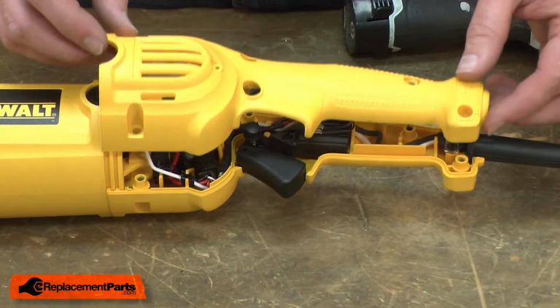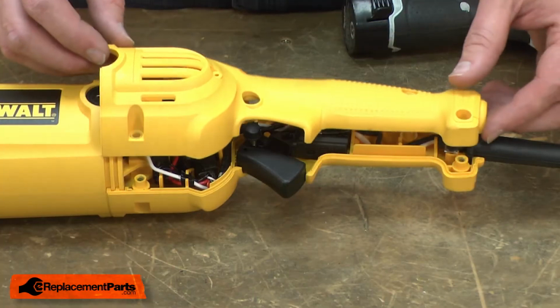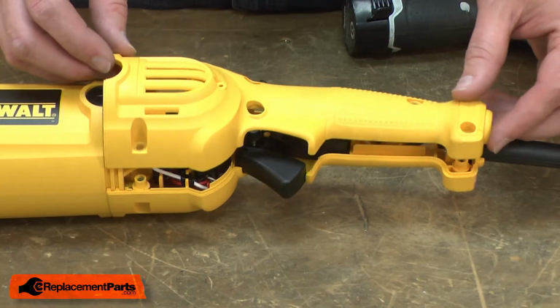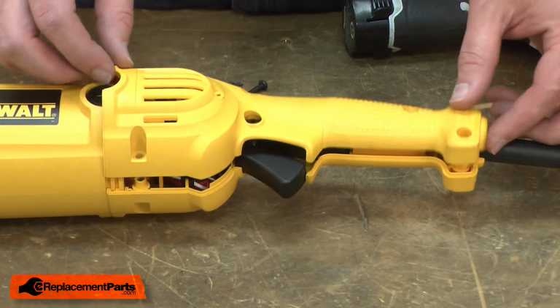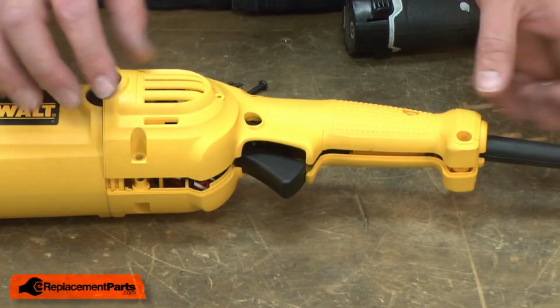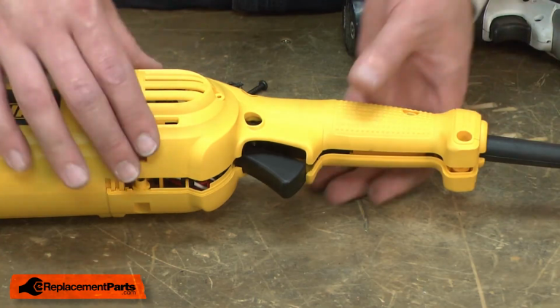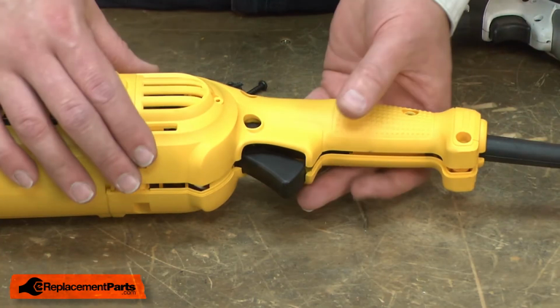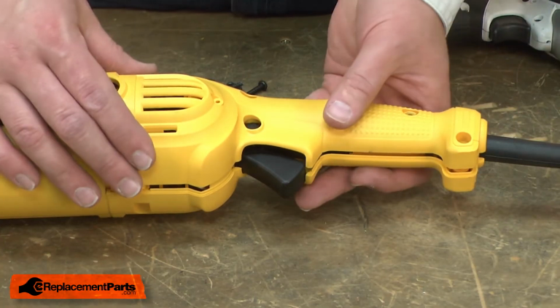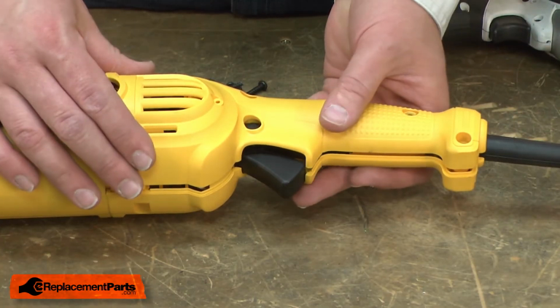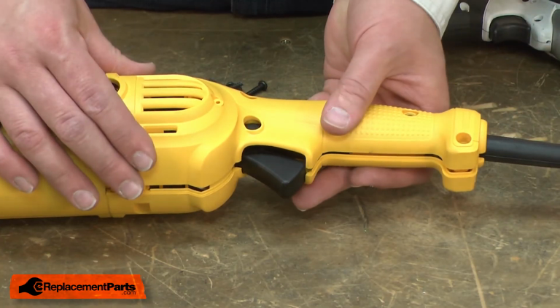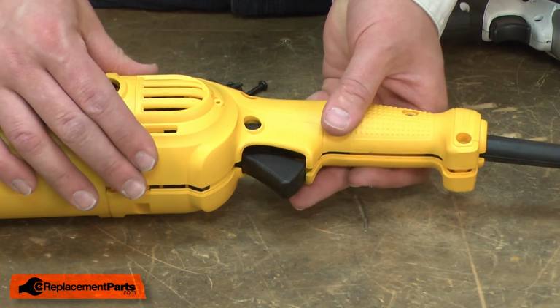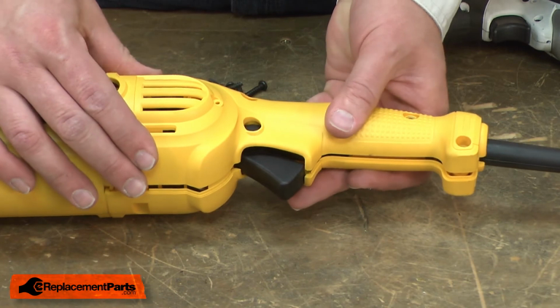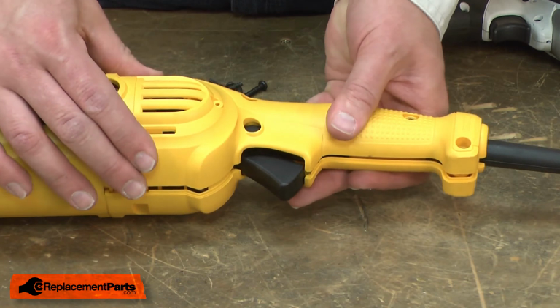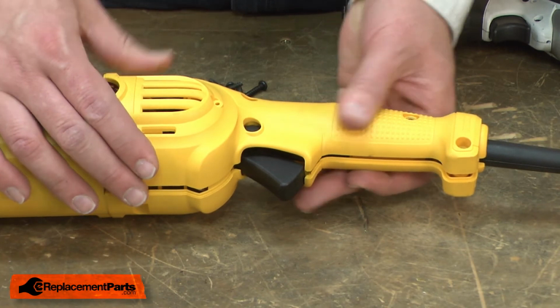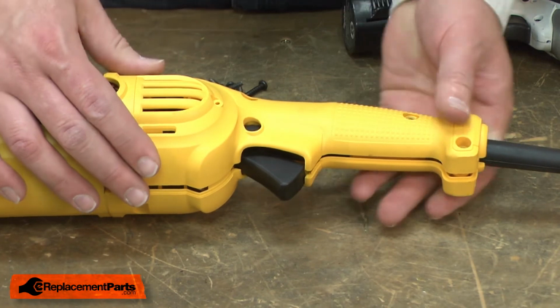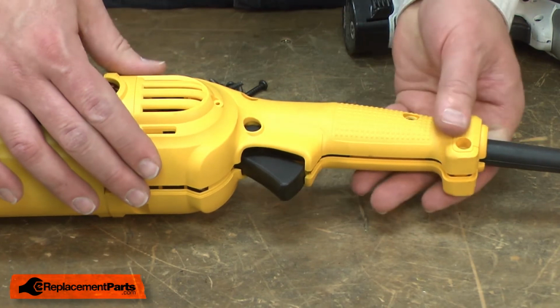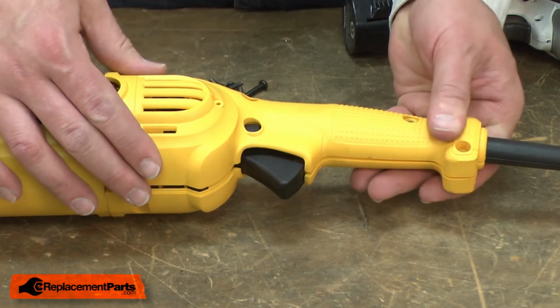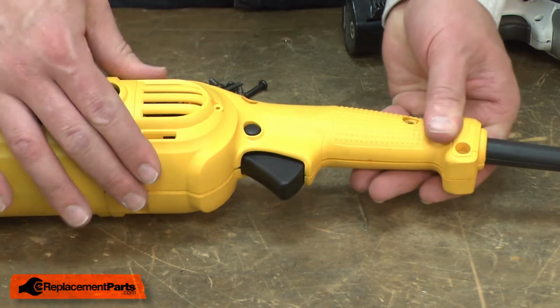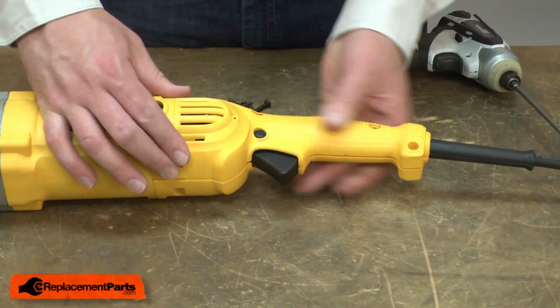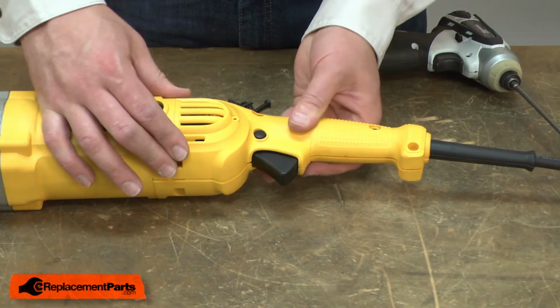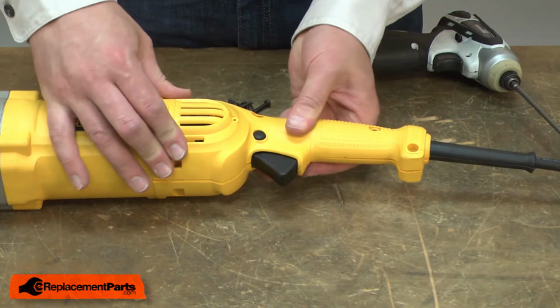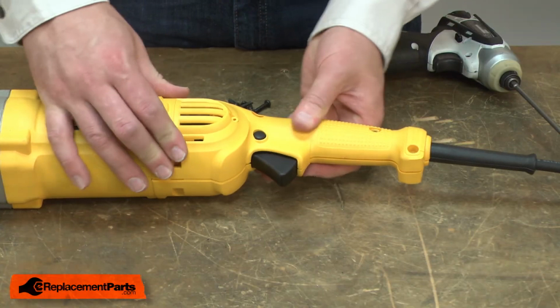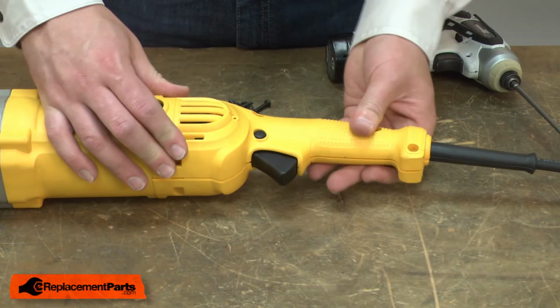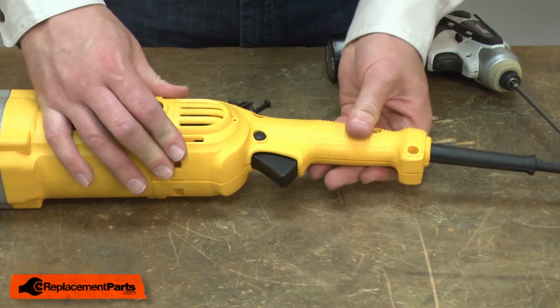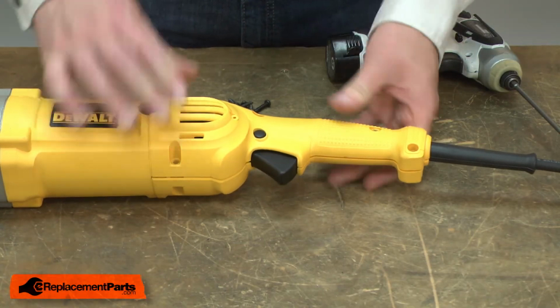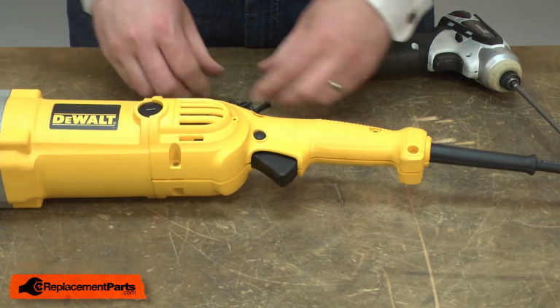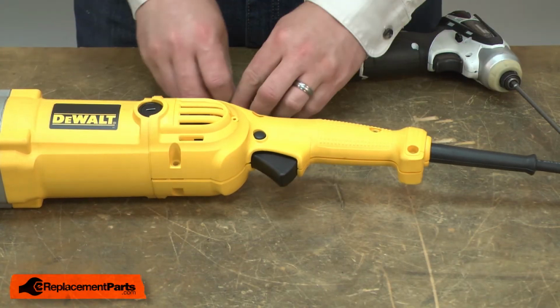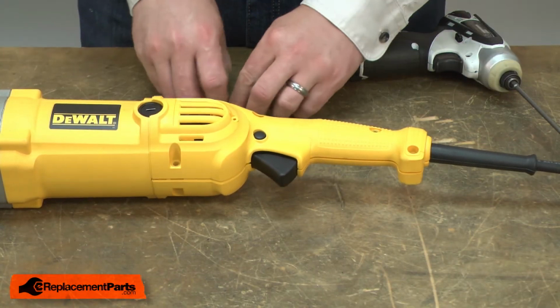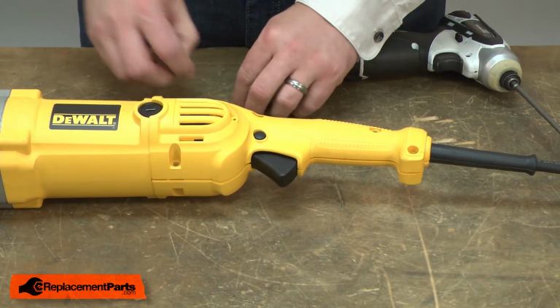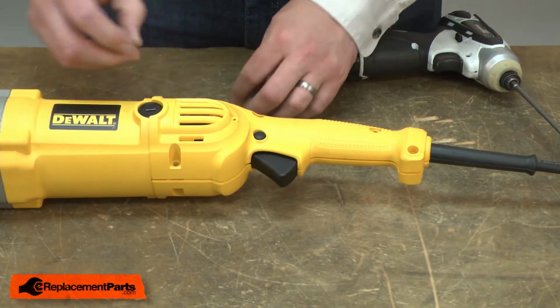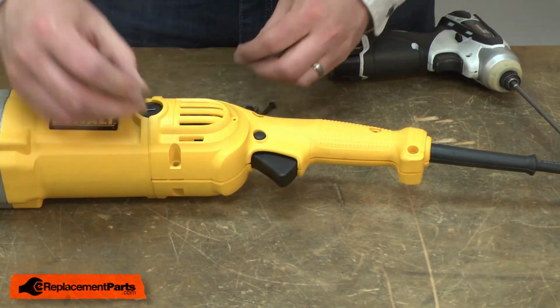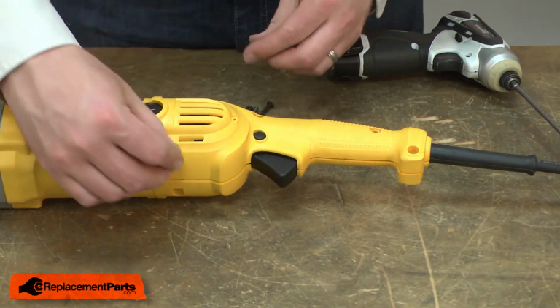Now, reinstall the top half of the handle and secure it with the screws.